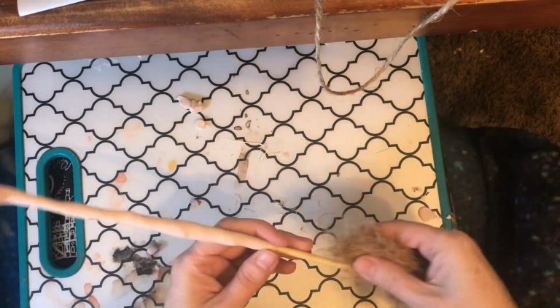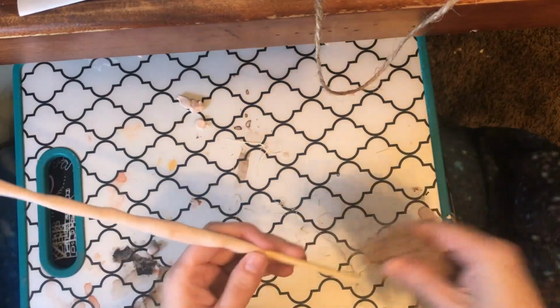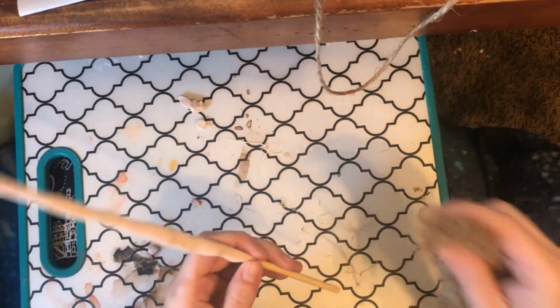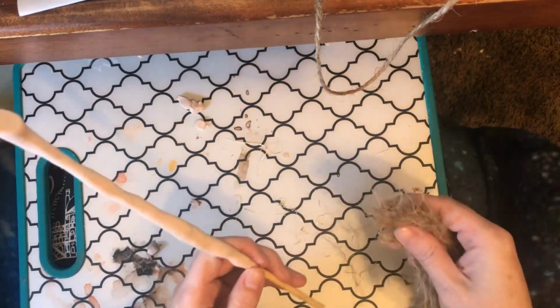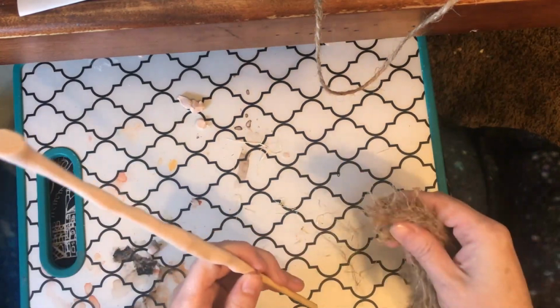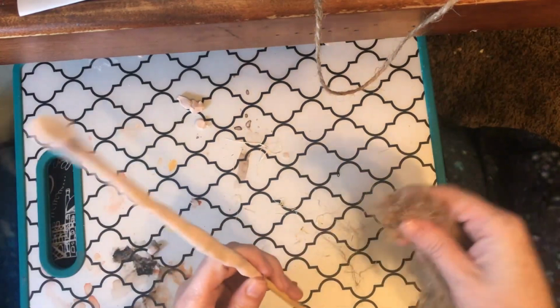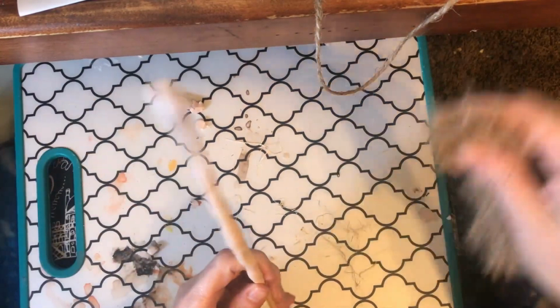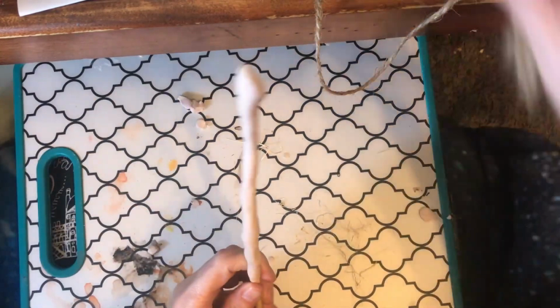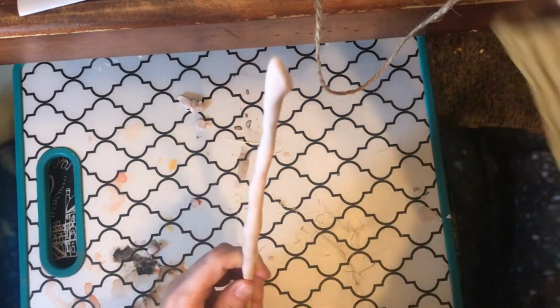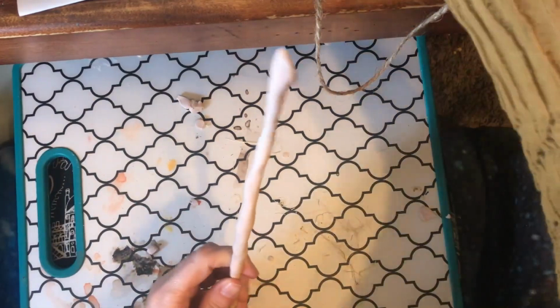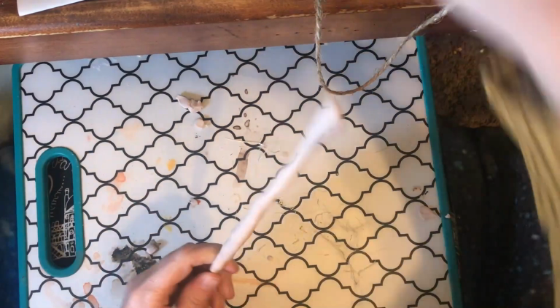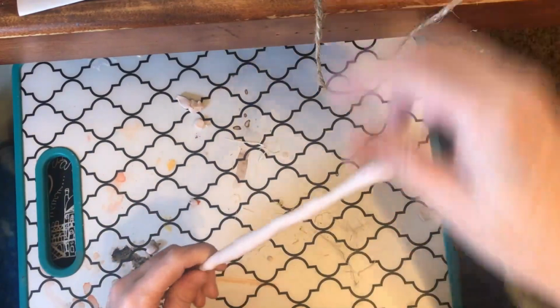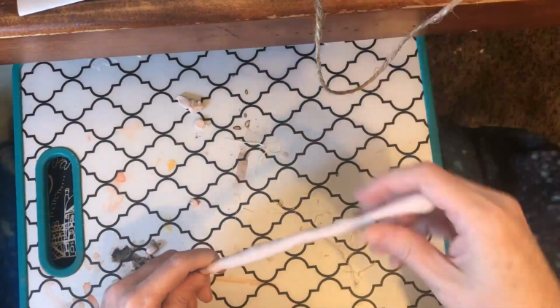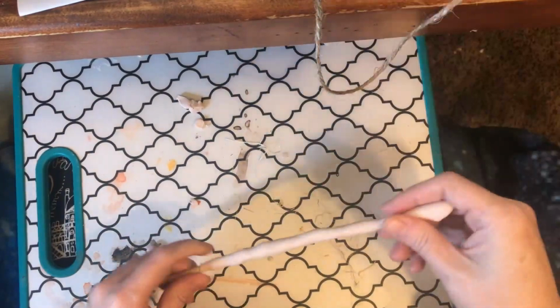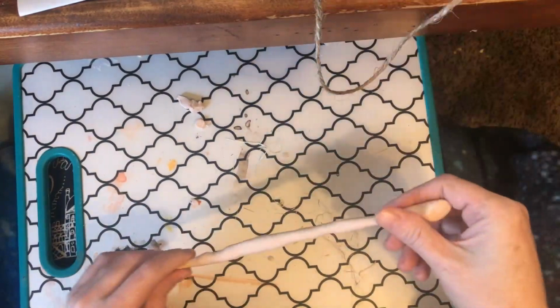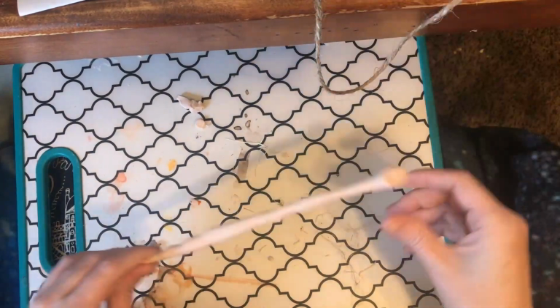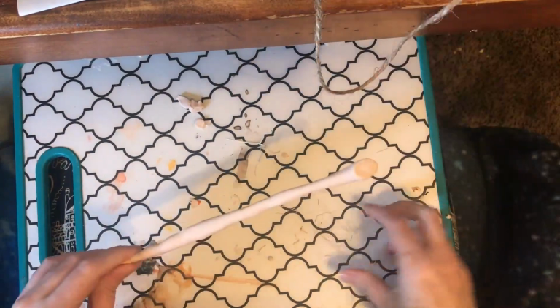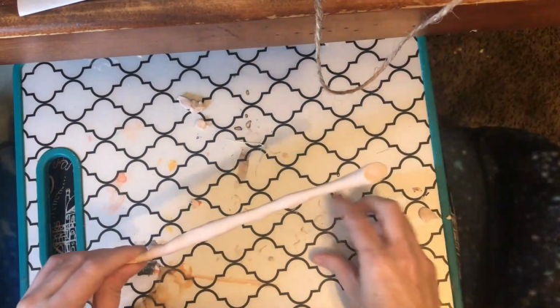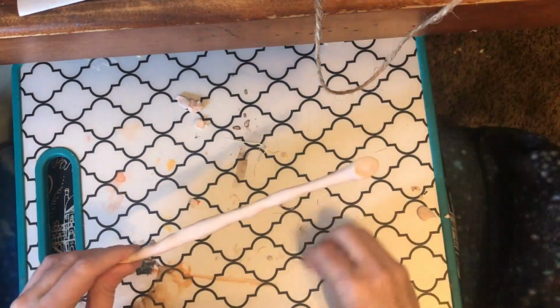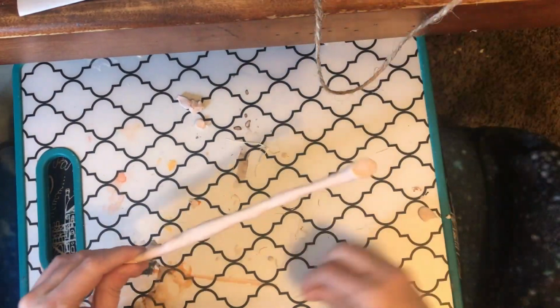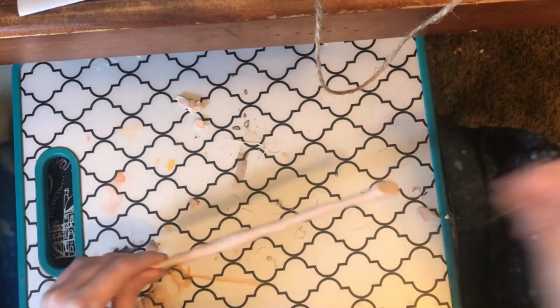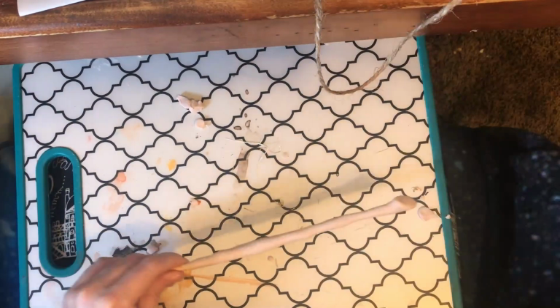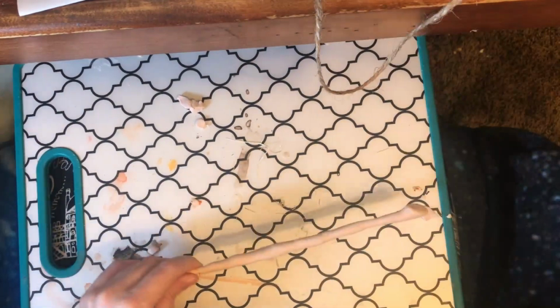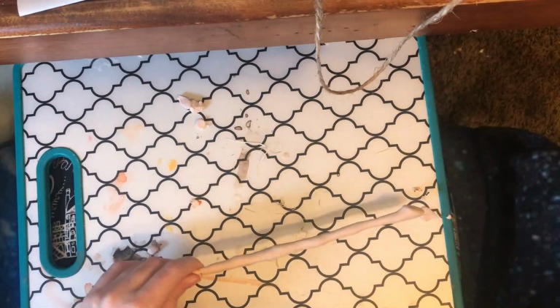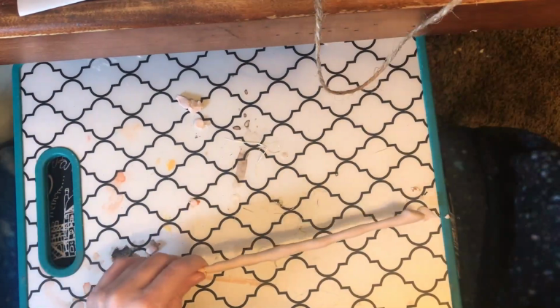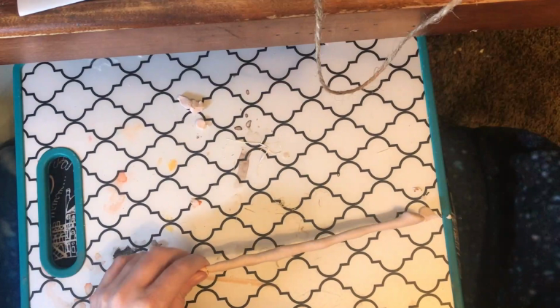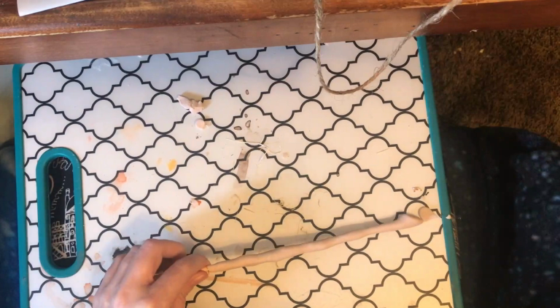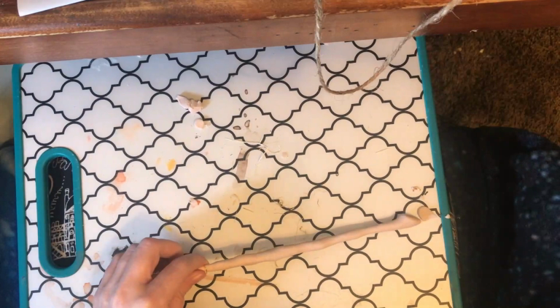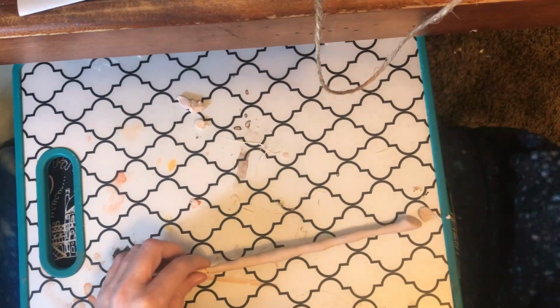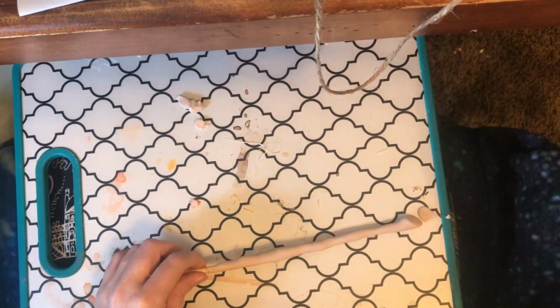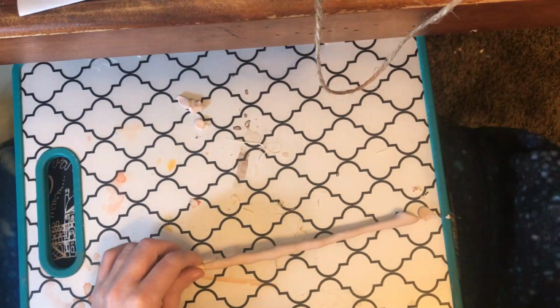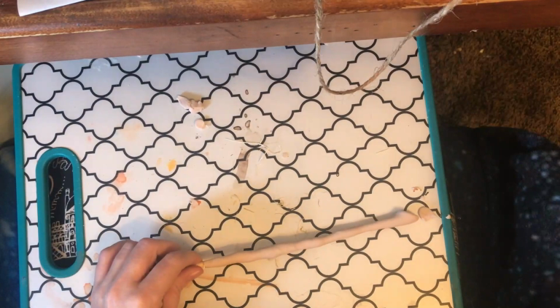Actually, before I apply the bristles I'm going to do the first layers of paint first so we get that part taken care of.